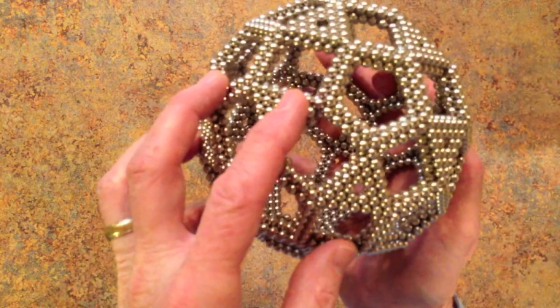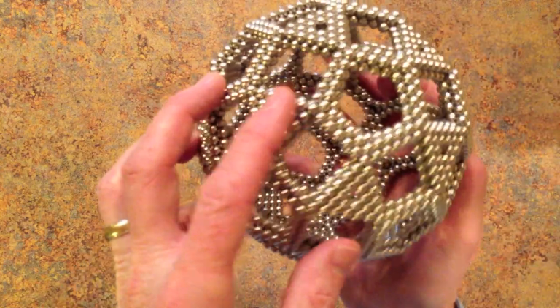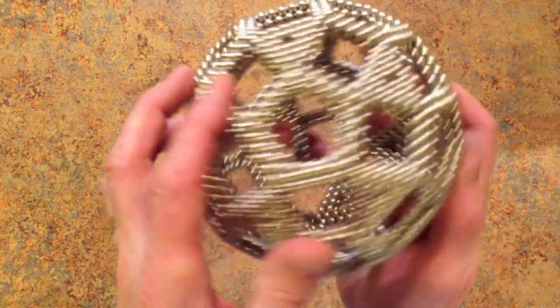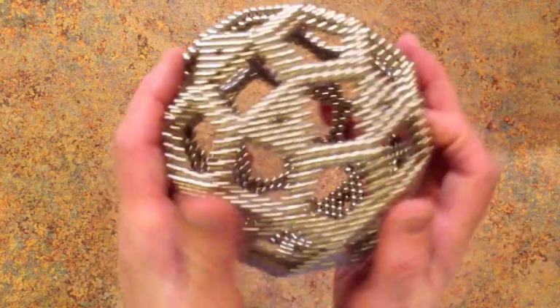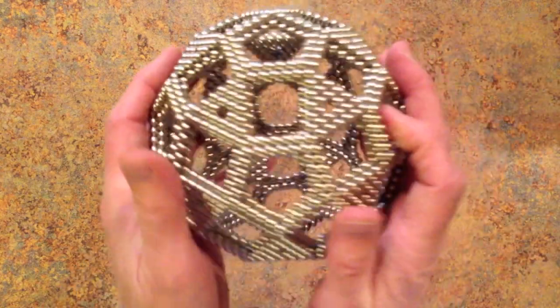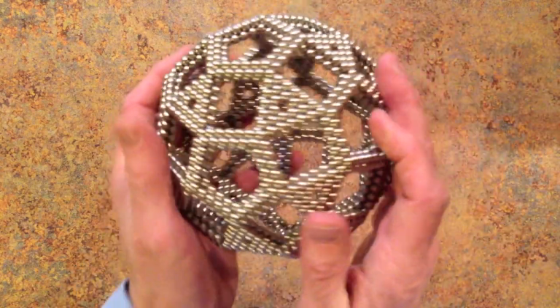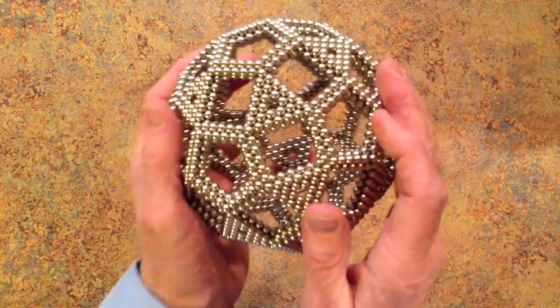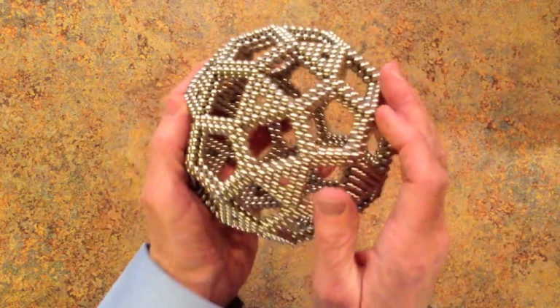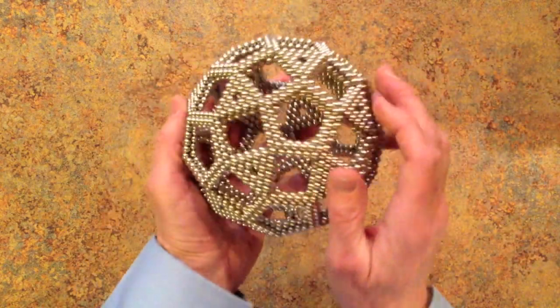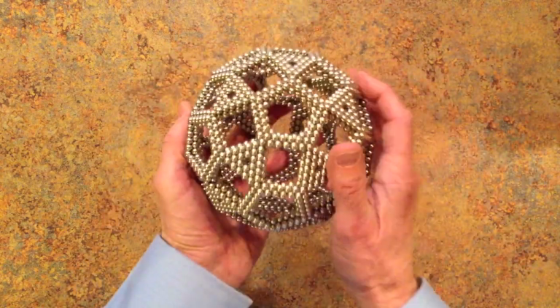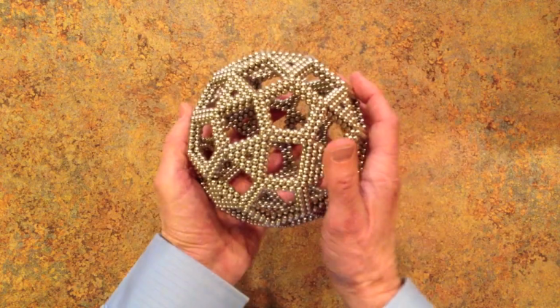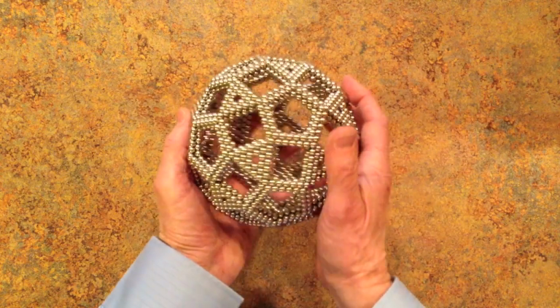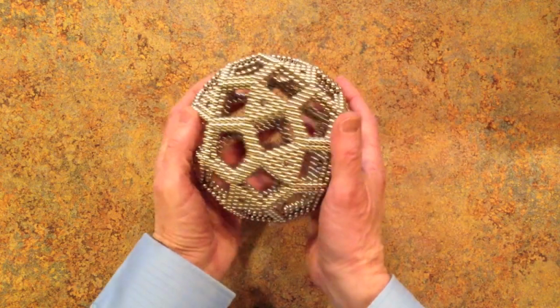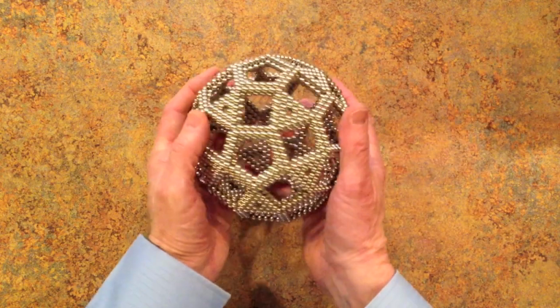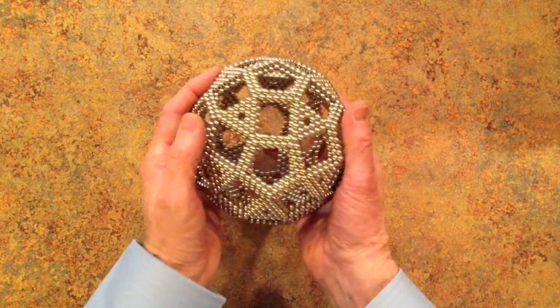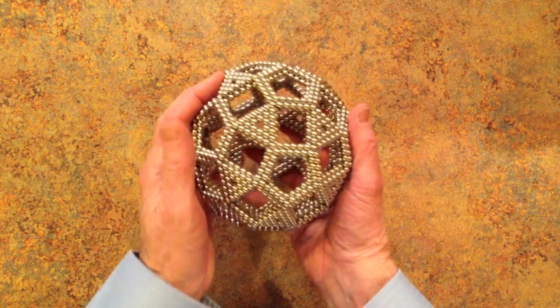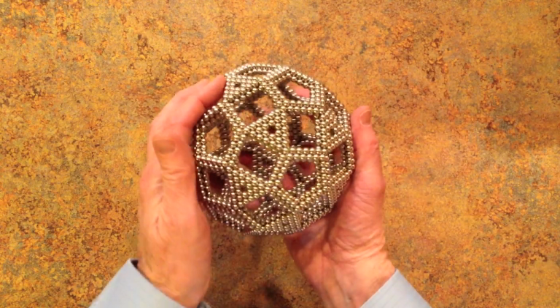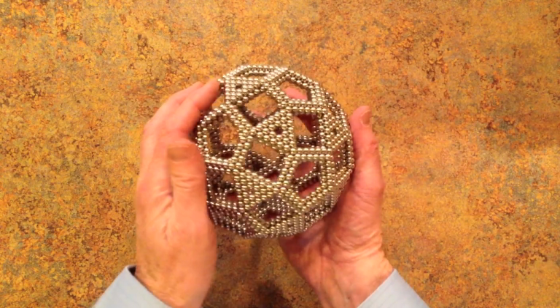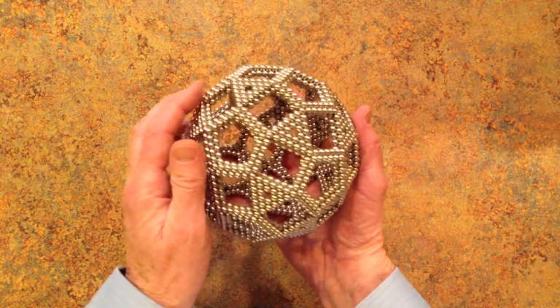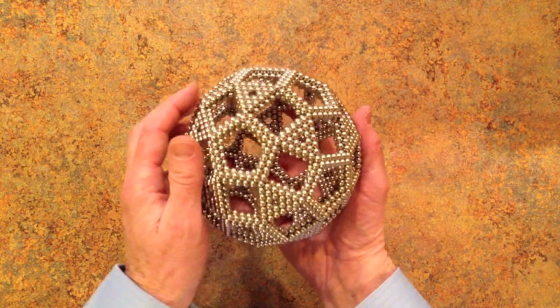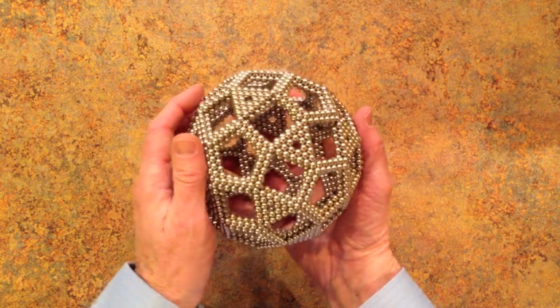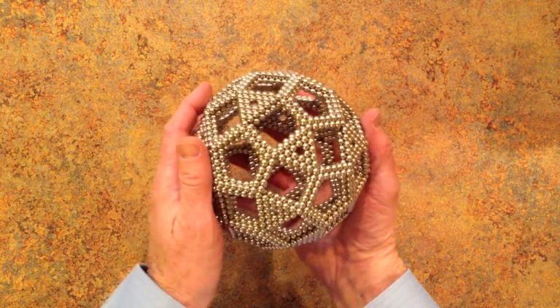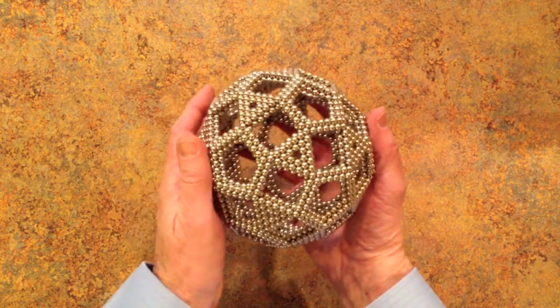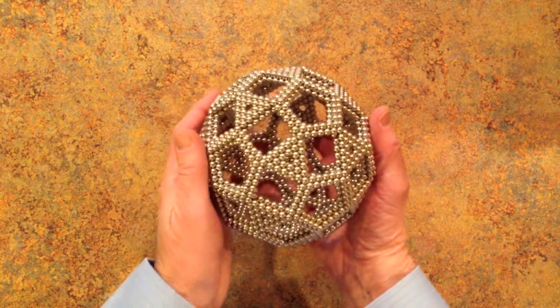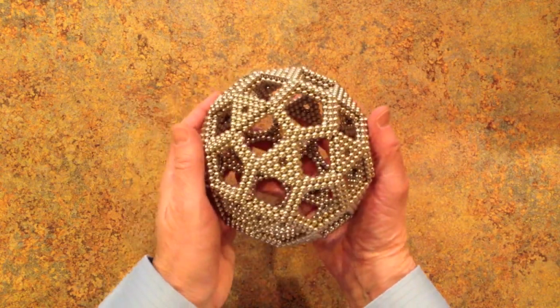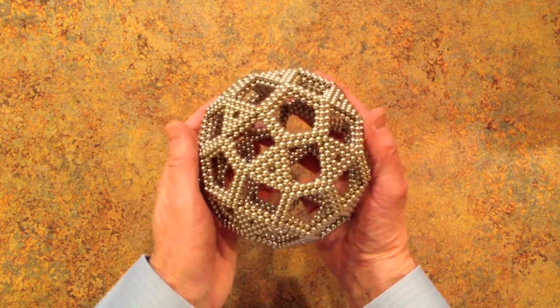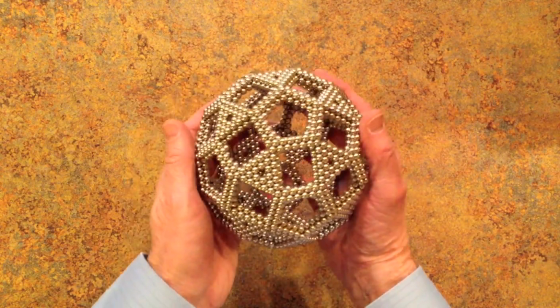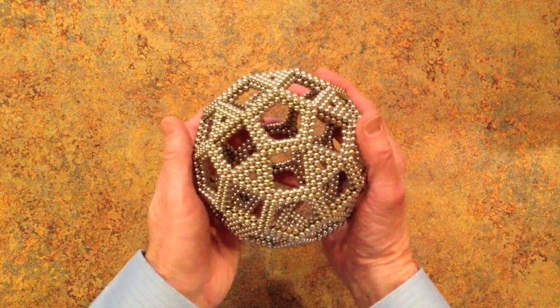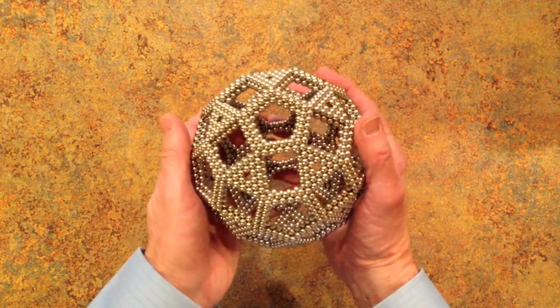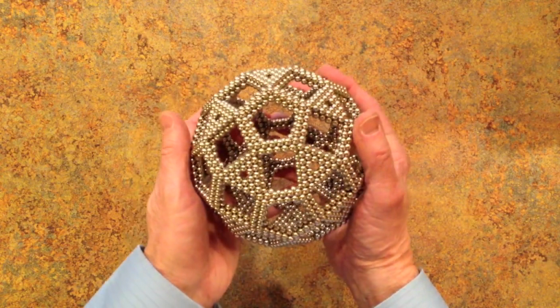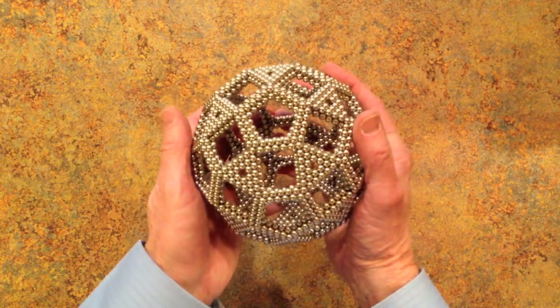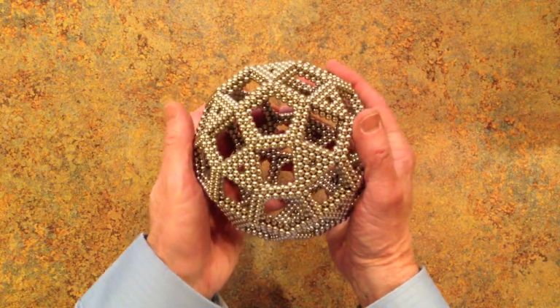And that's it — the rhombicosidodecahedron of edge length 7.